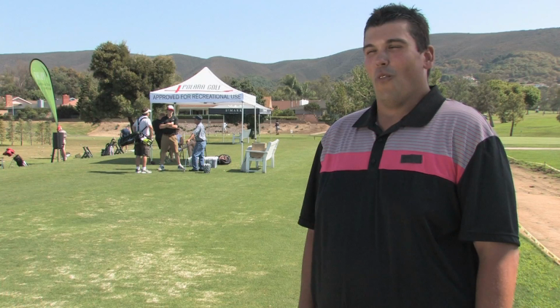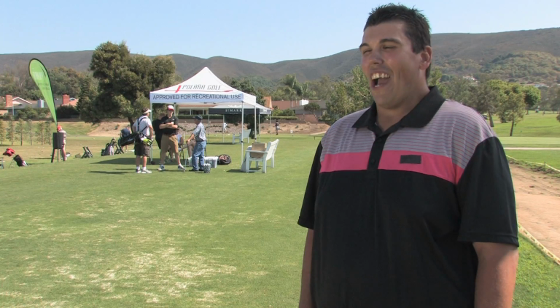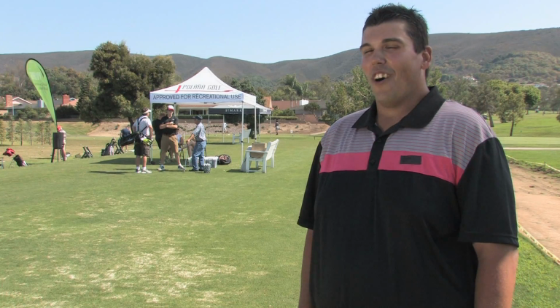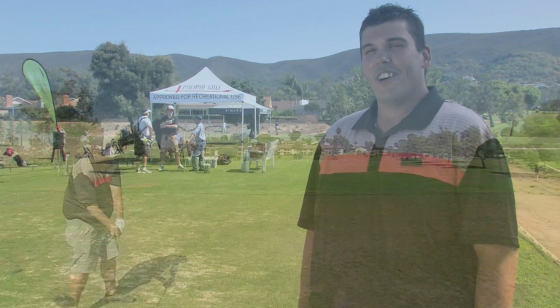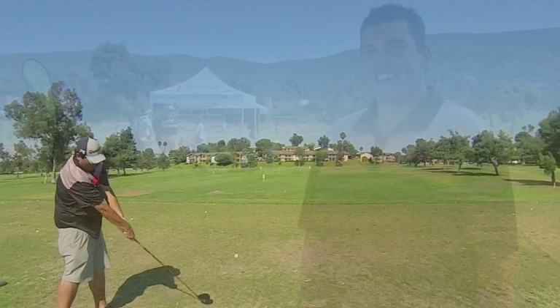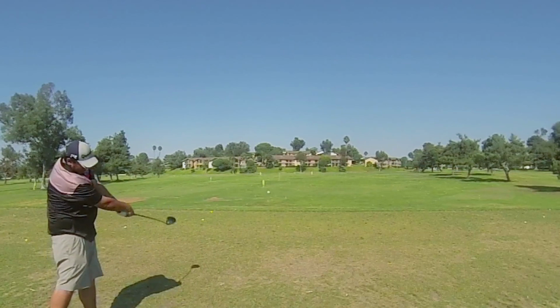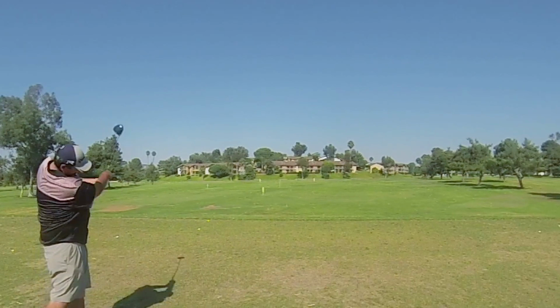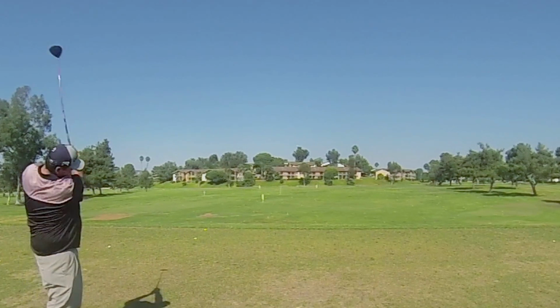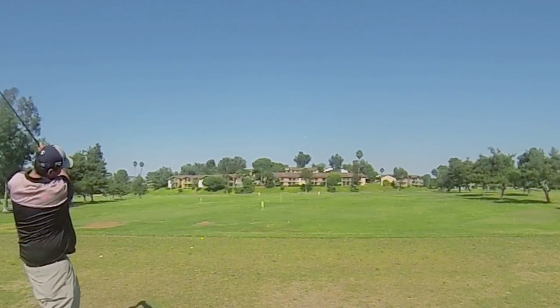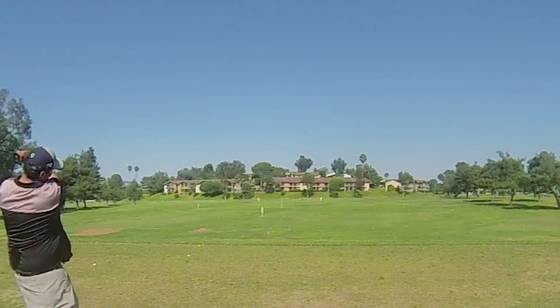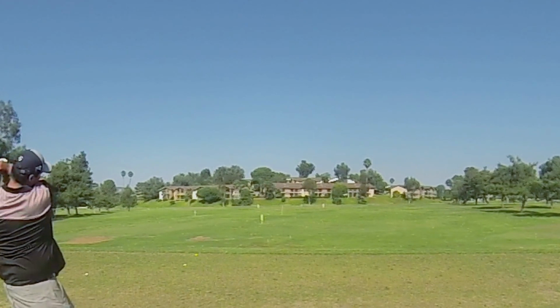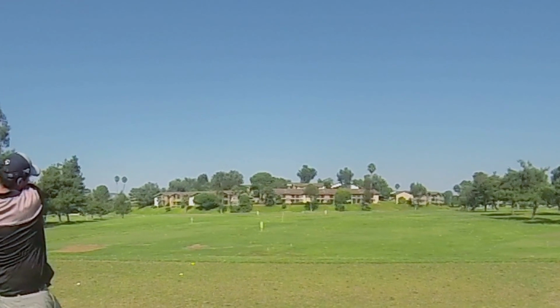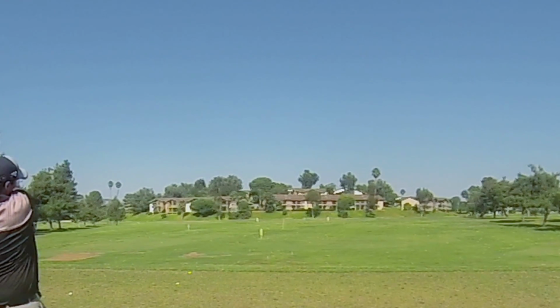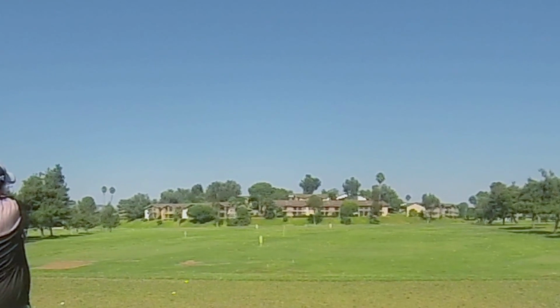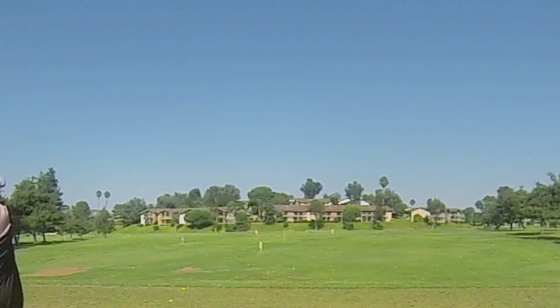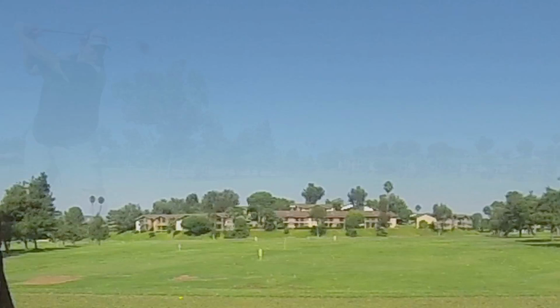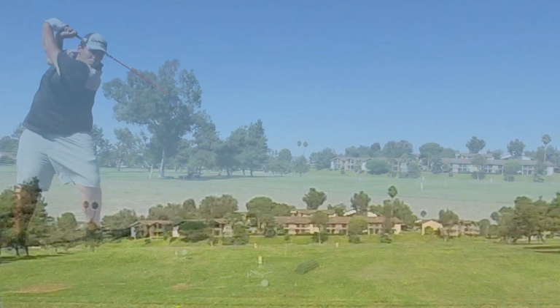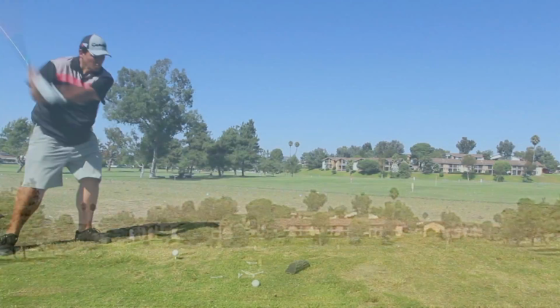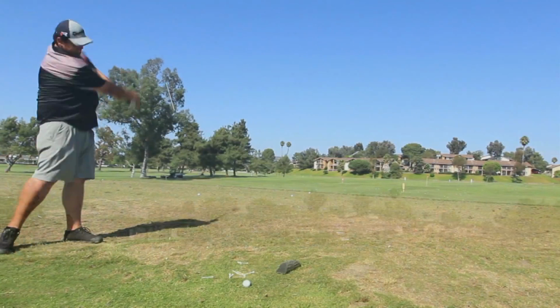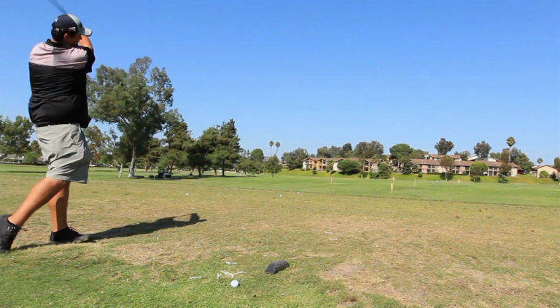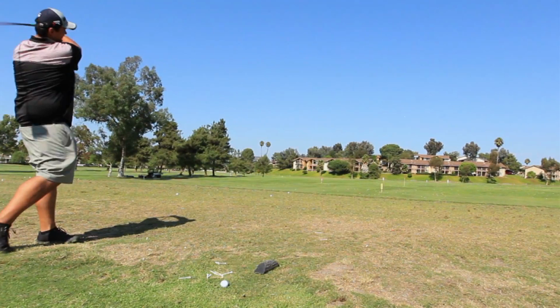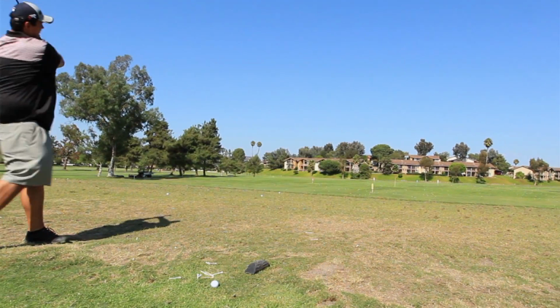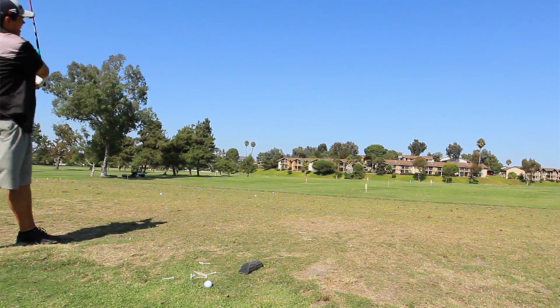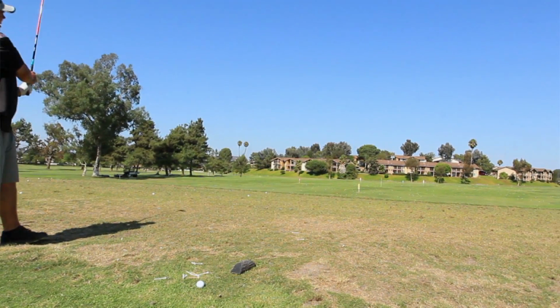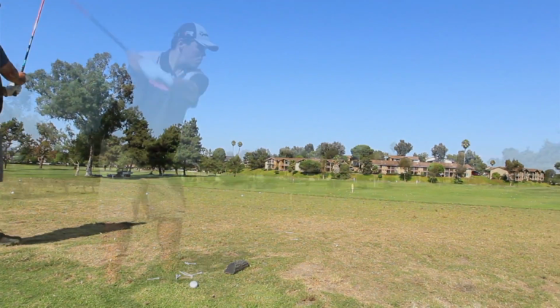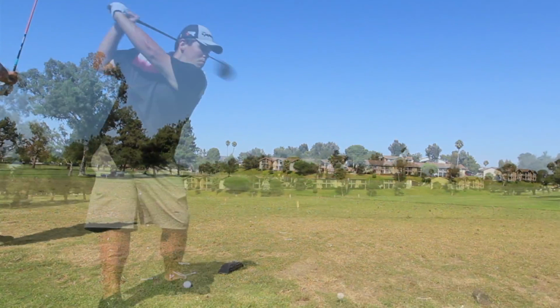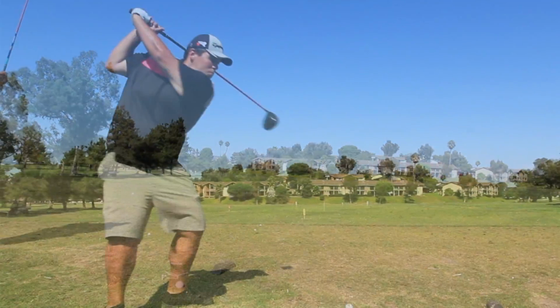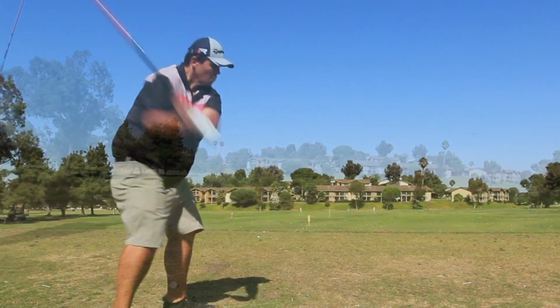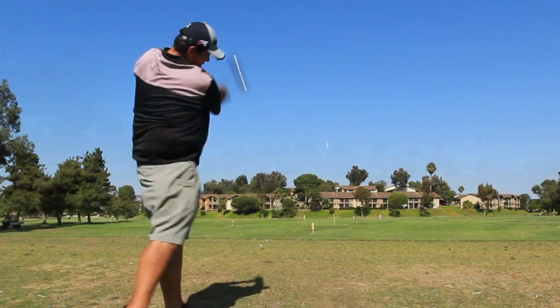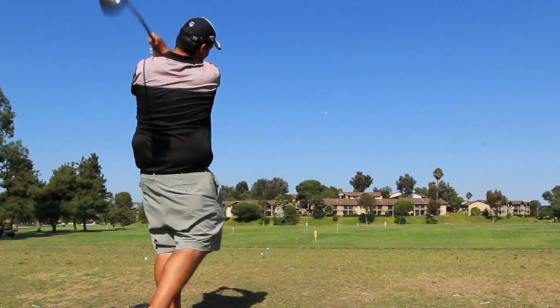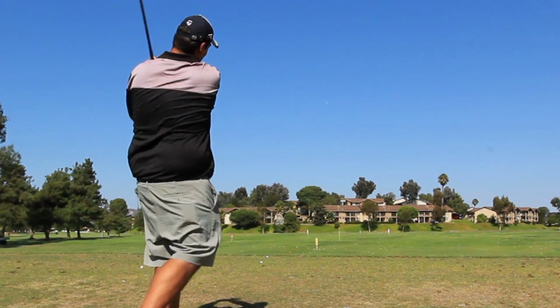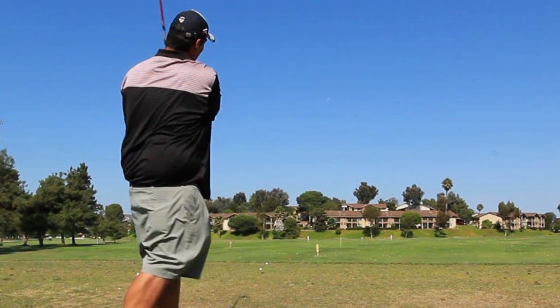Wow — straight, long. Unimaginable by anyone but a tour player, really.